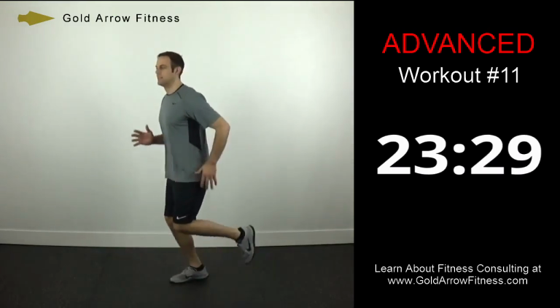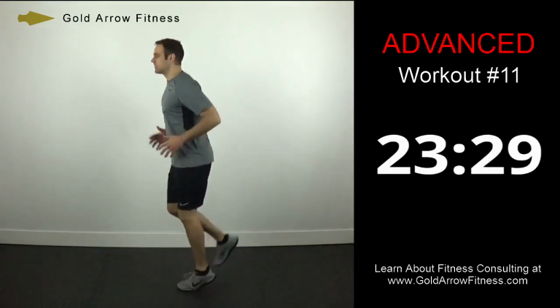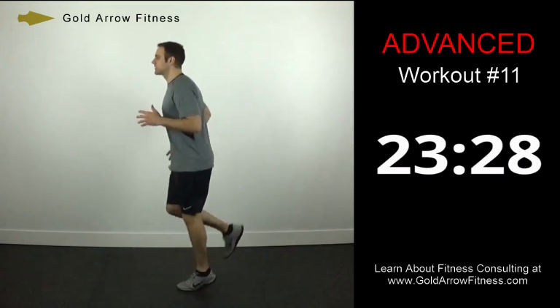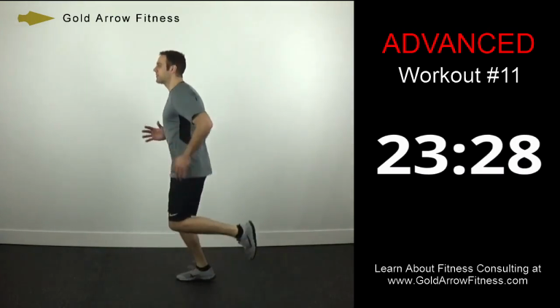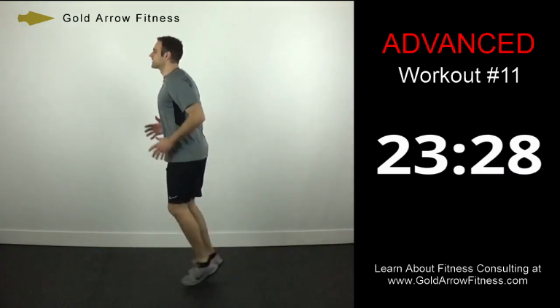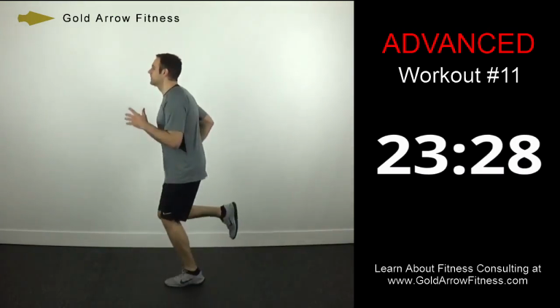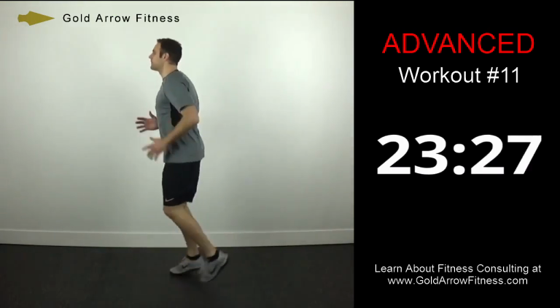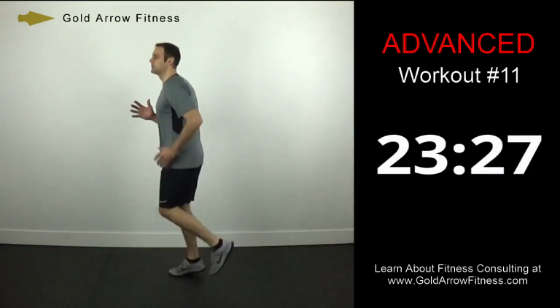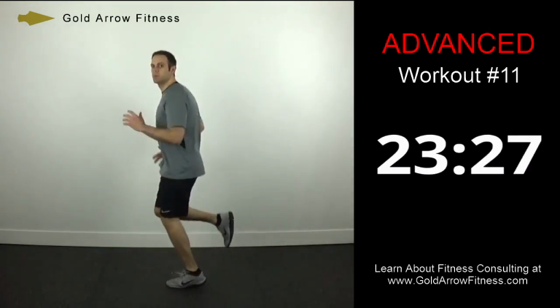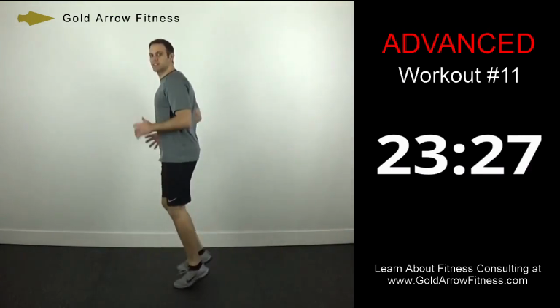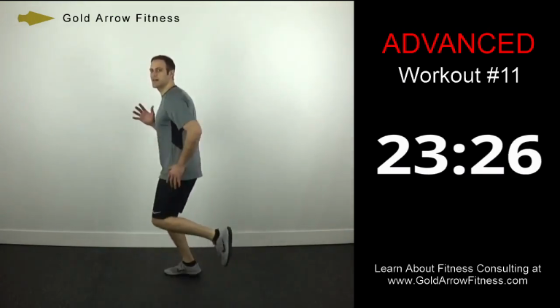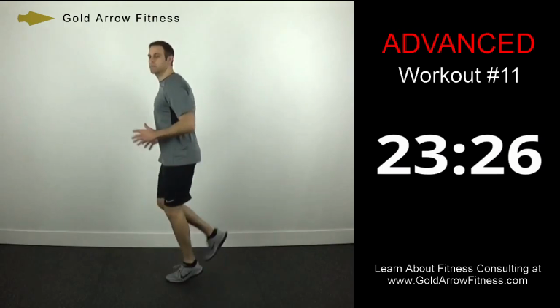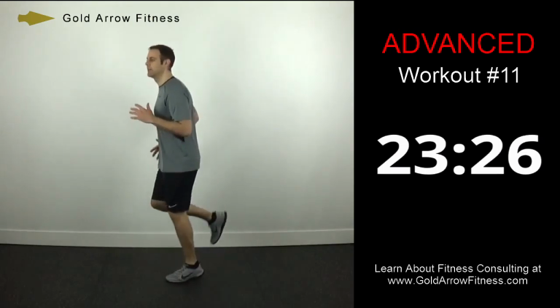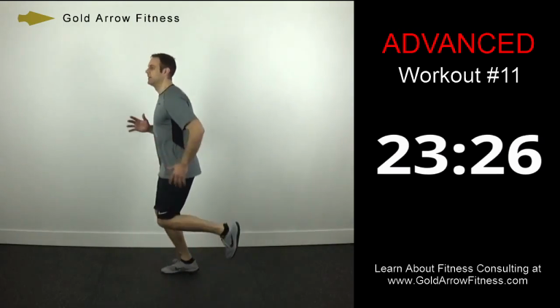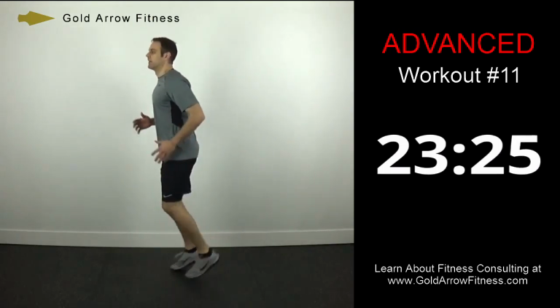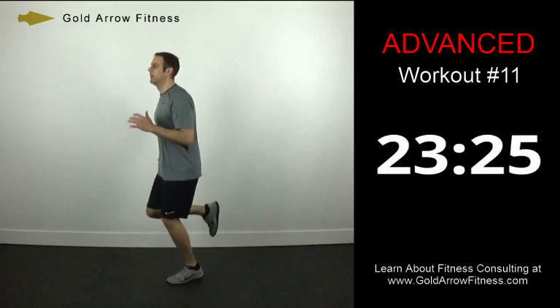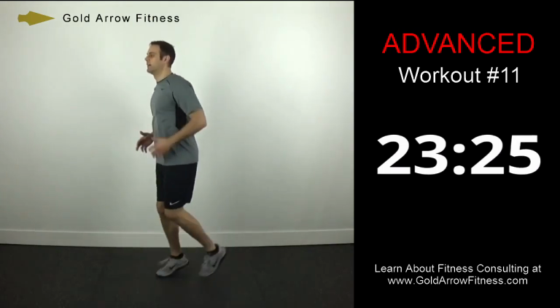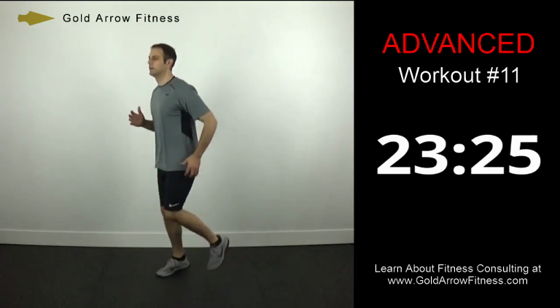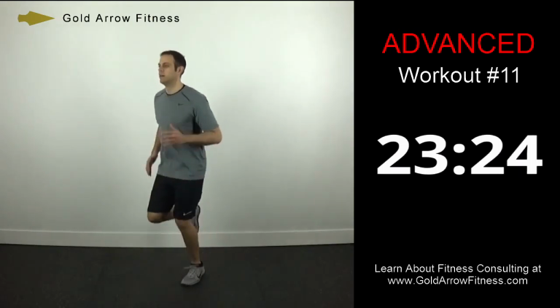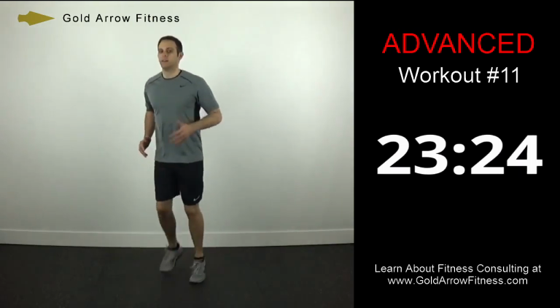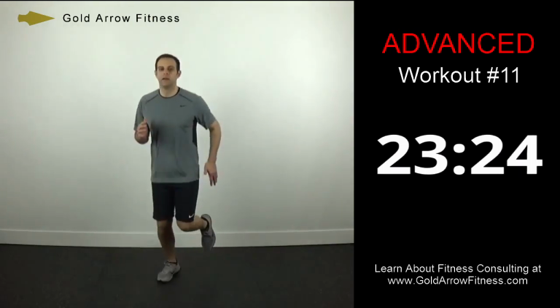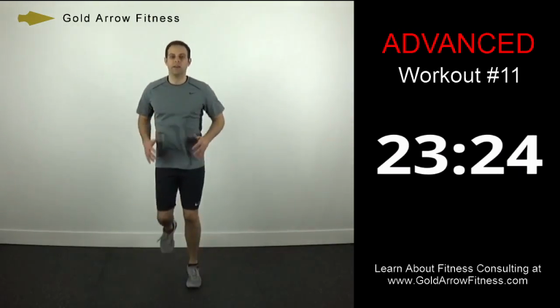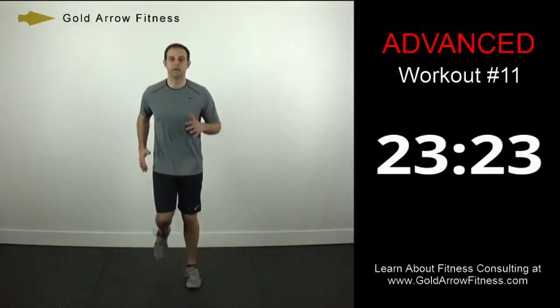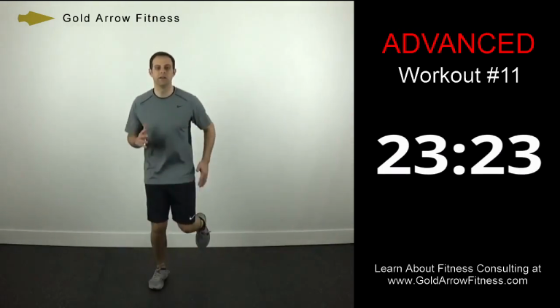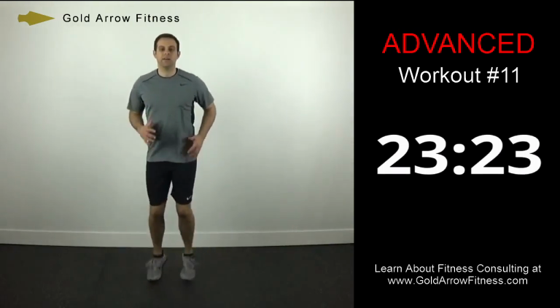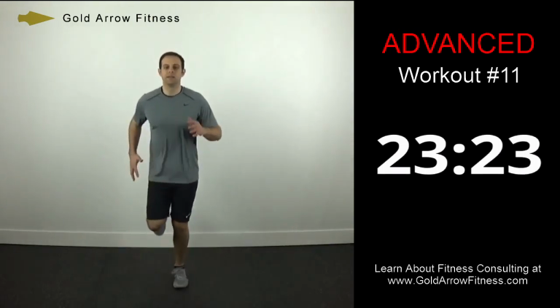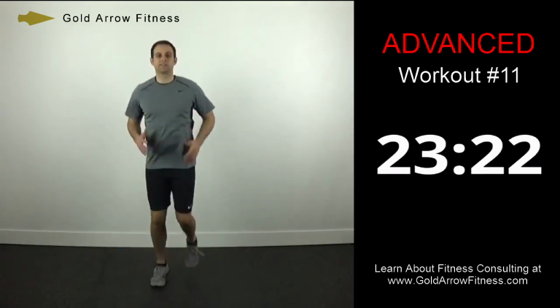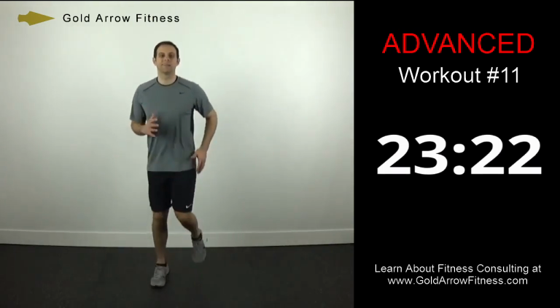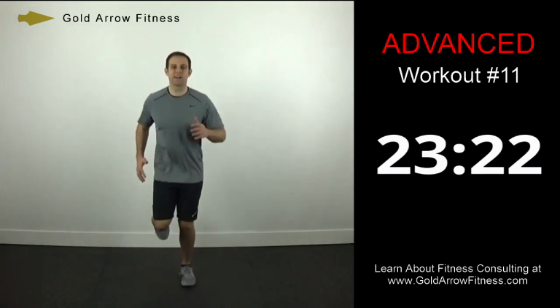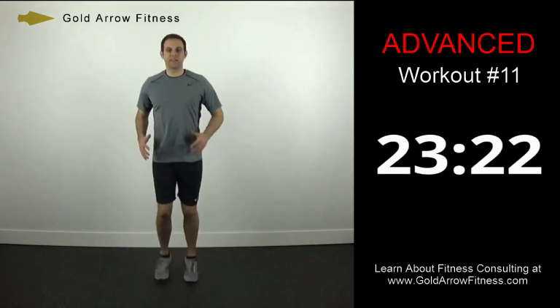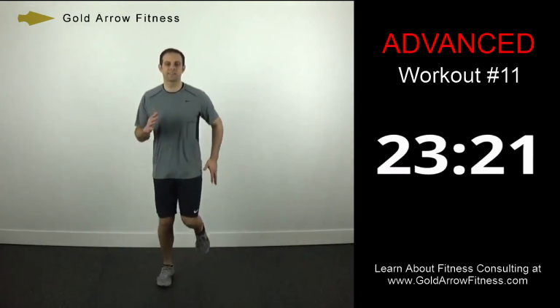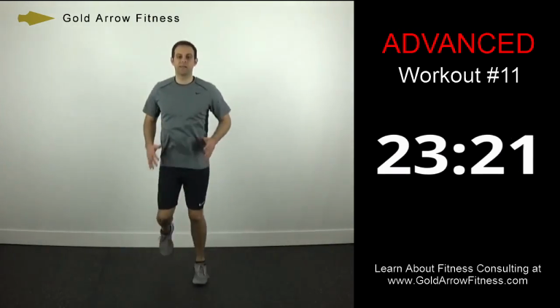Notice how my heels are coming up a little bit more this time, just slightly higher than last time.